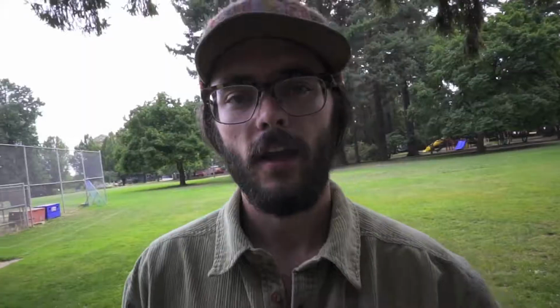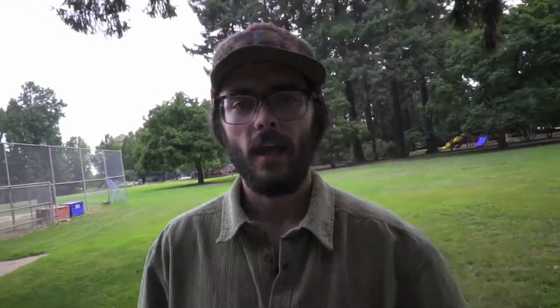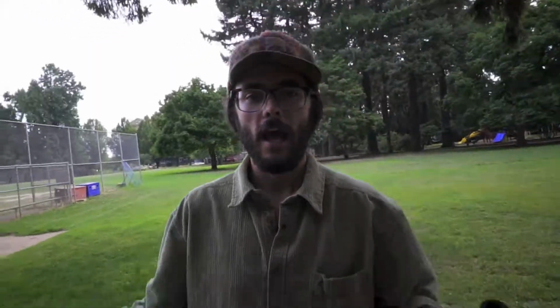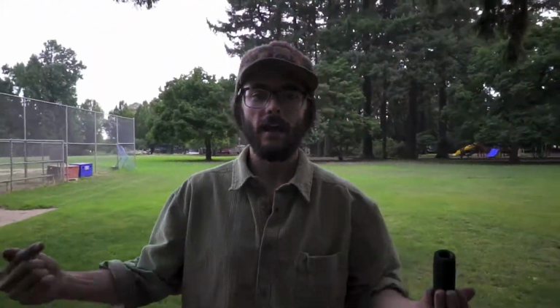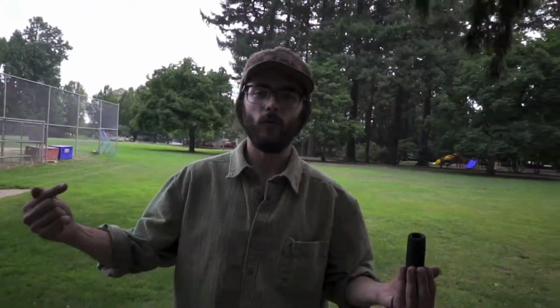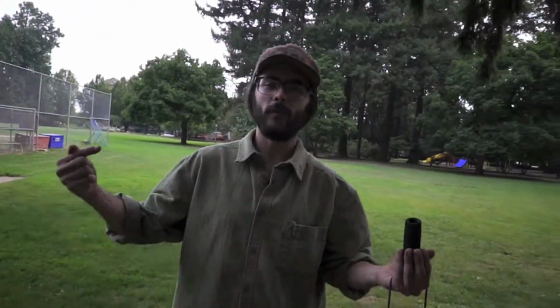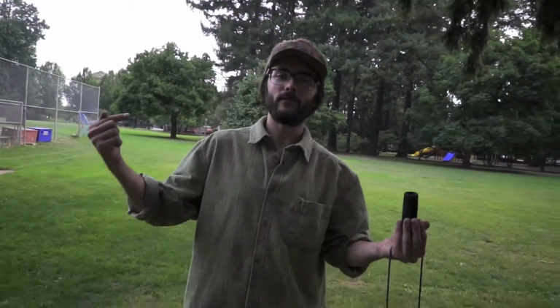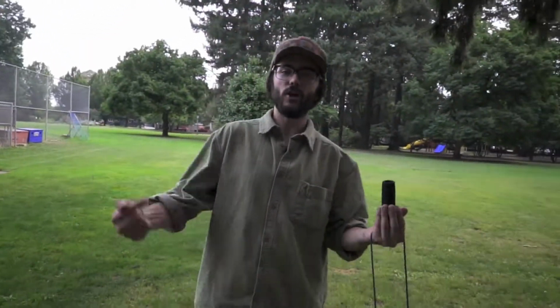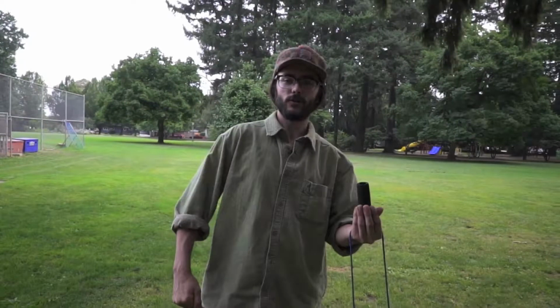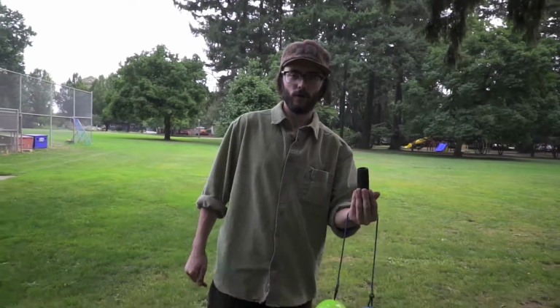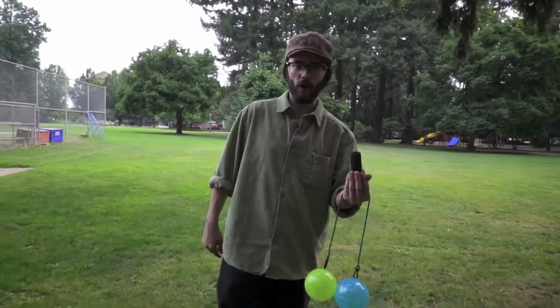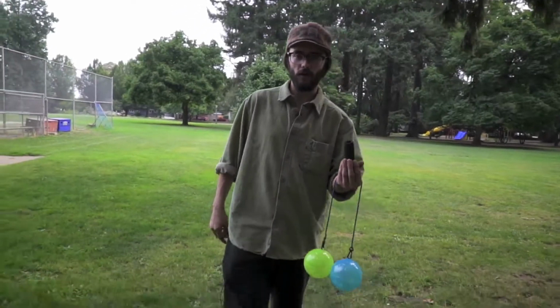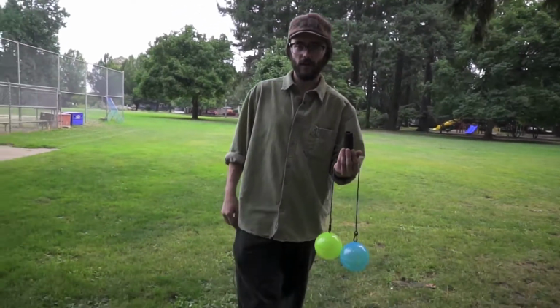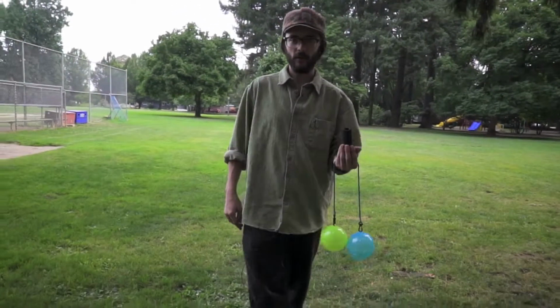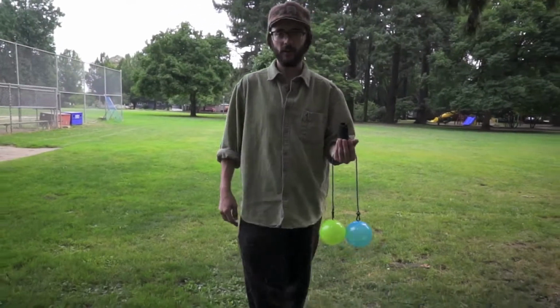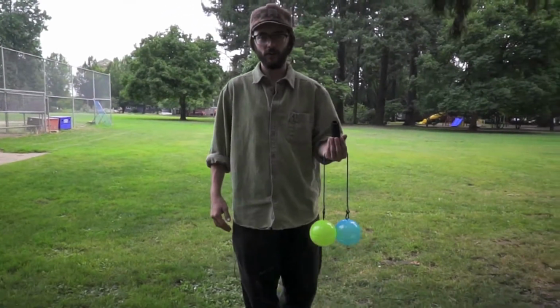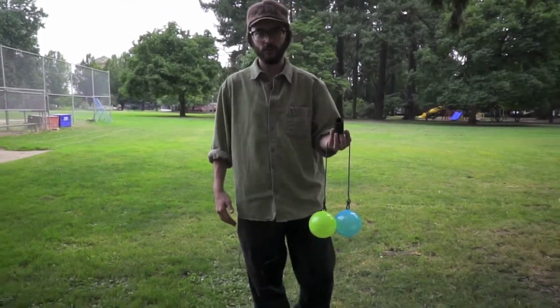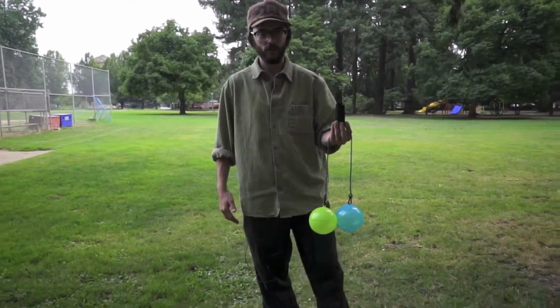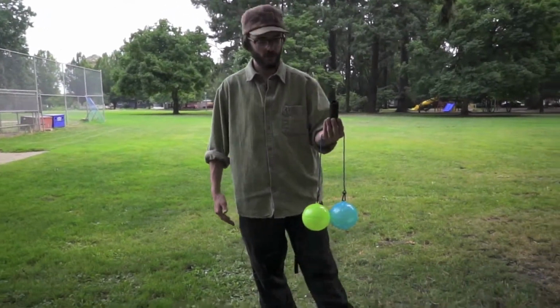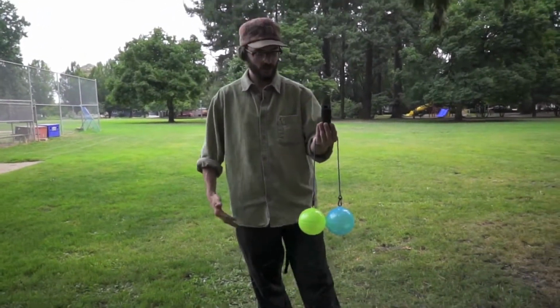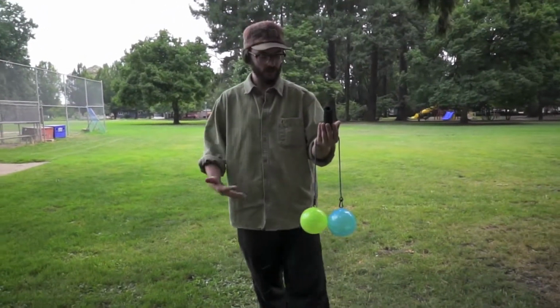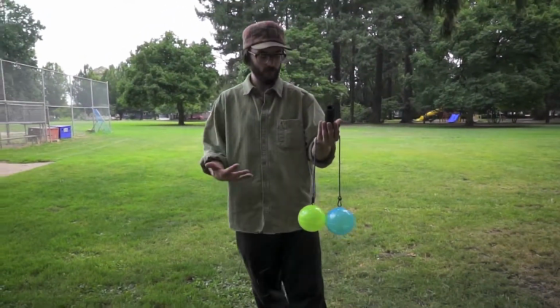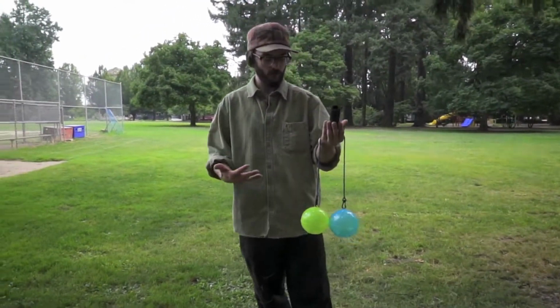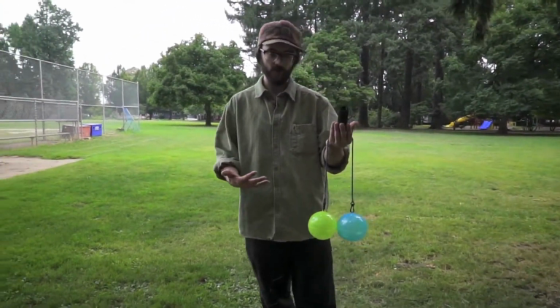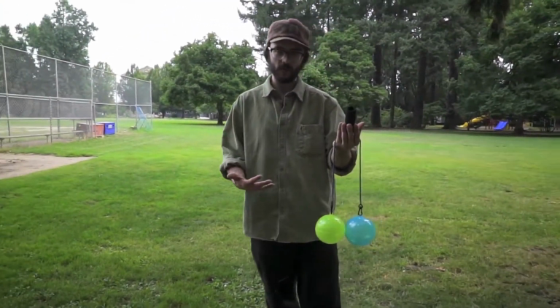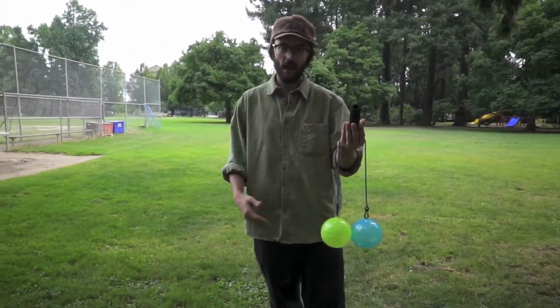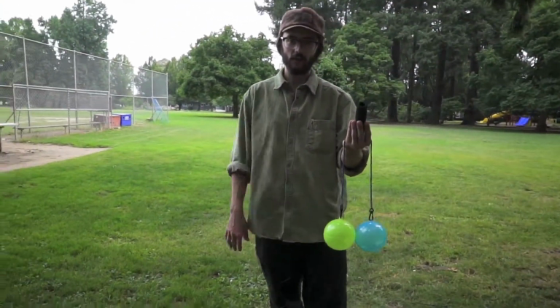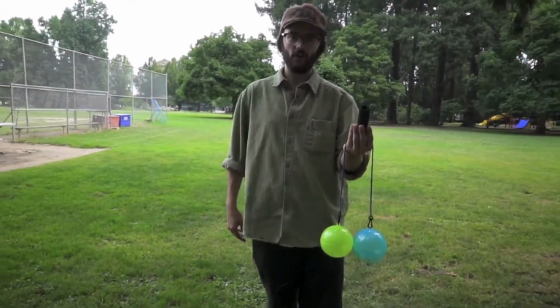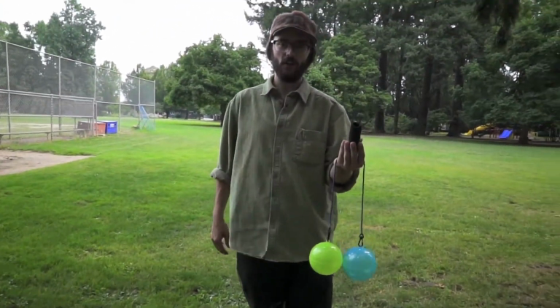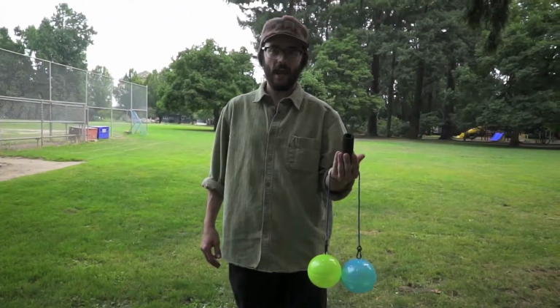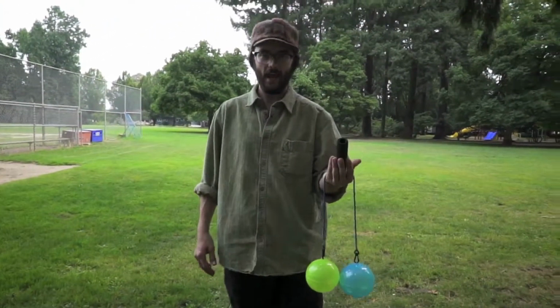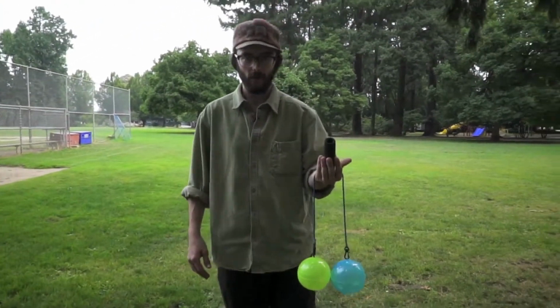Hey everyone, my name is Joshua Grove and I'm here to introduce a simple trick with the smackers called the hand wrap.